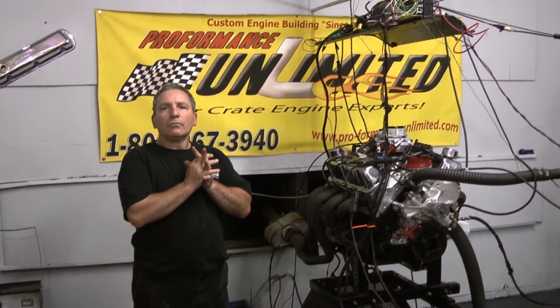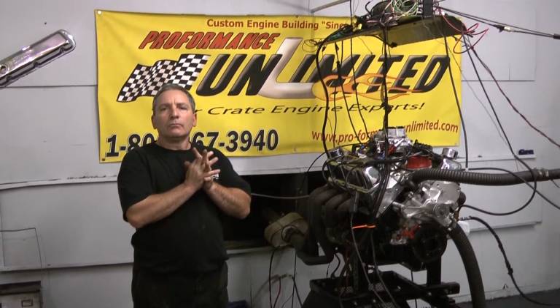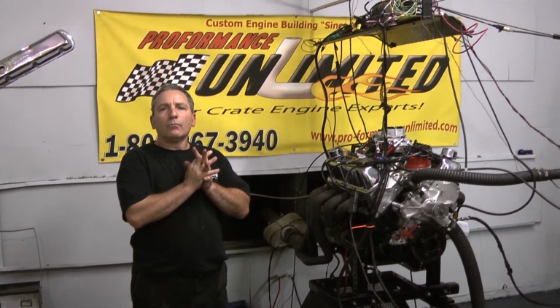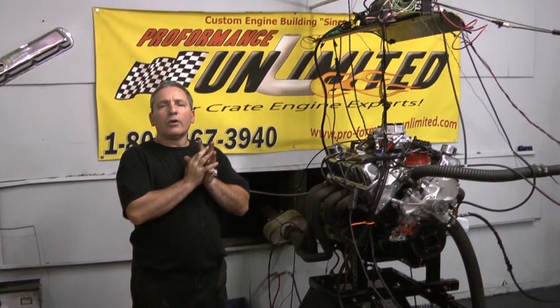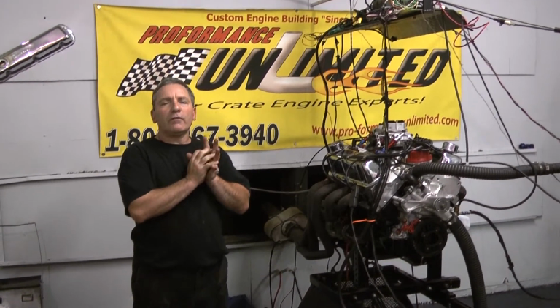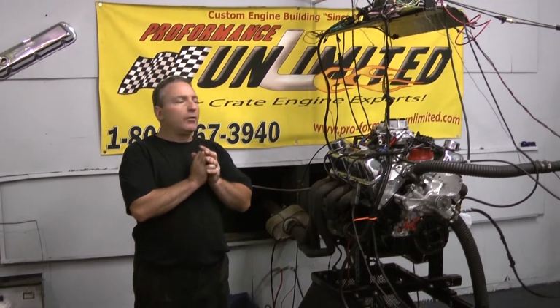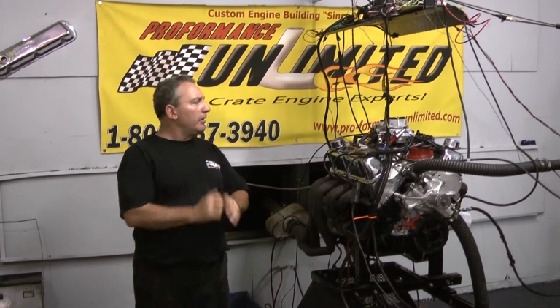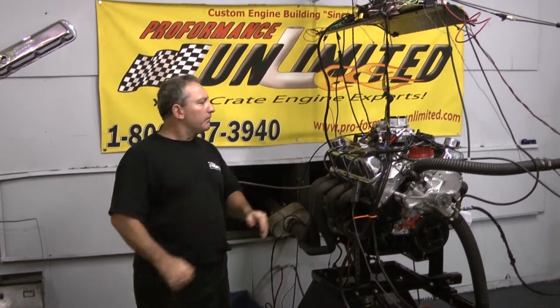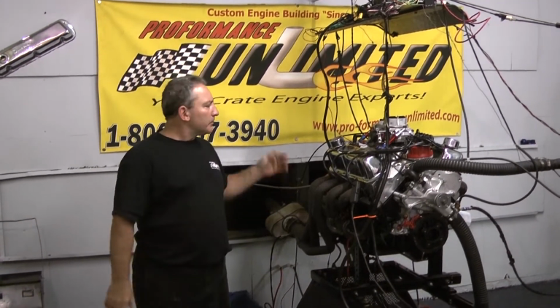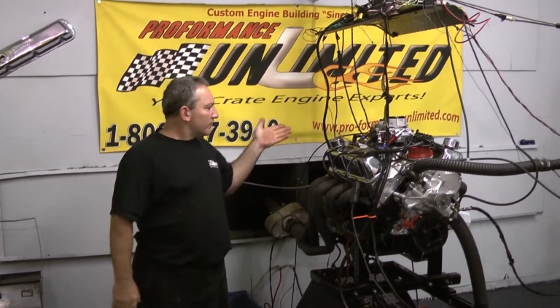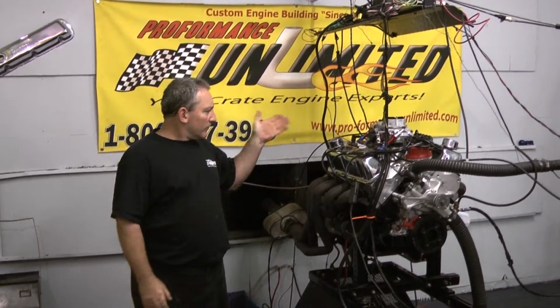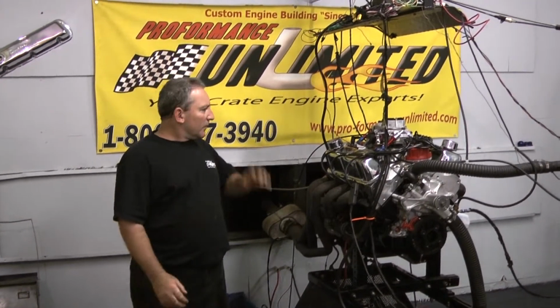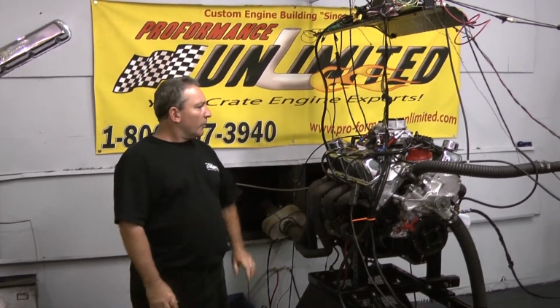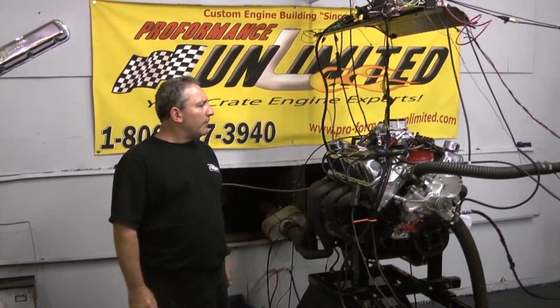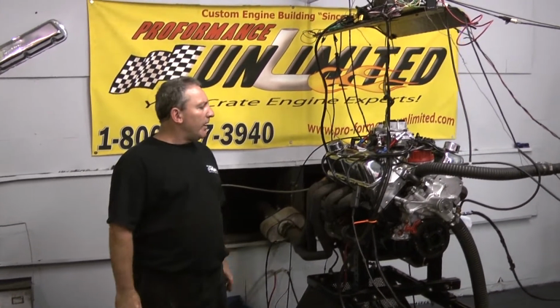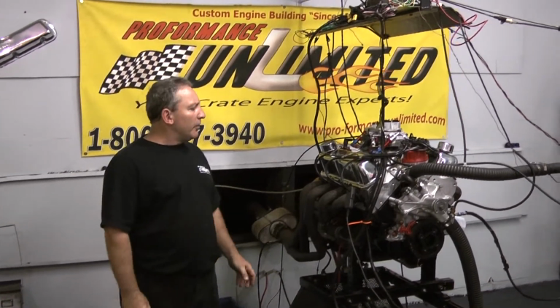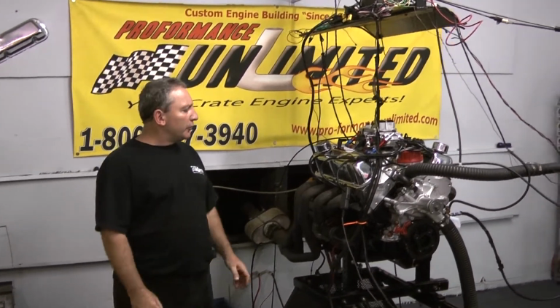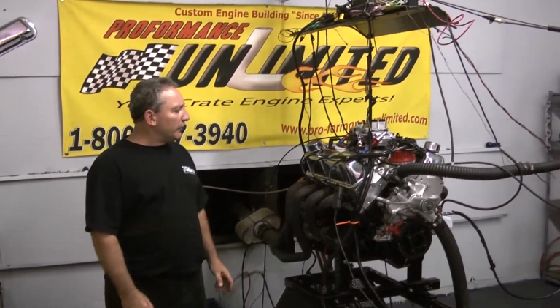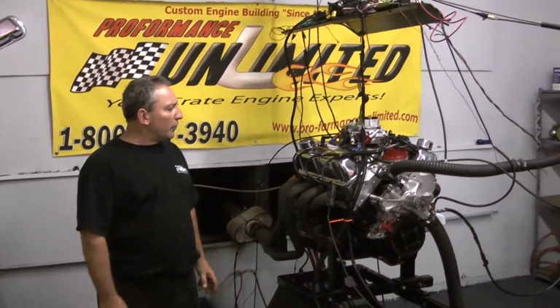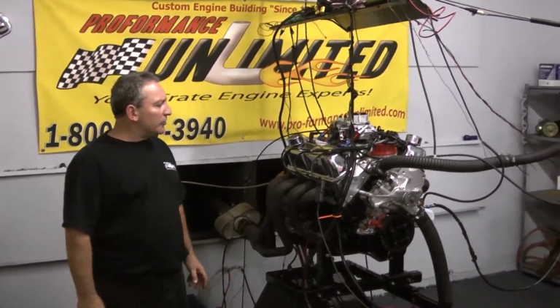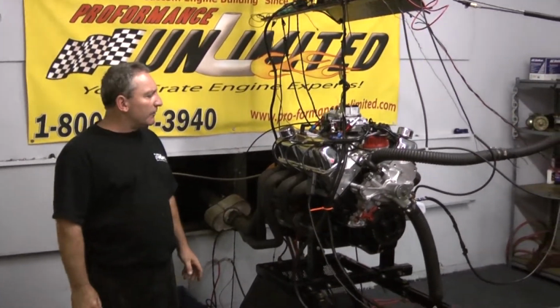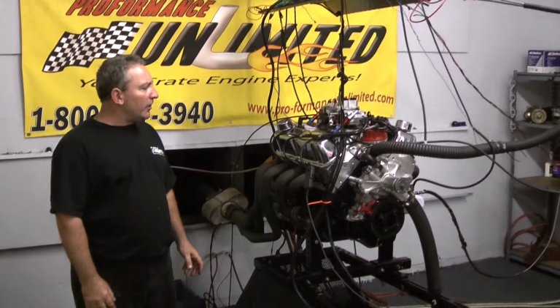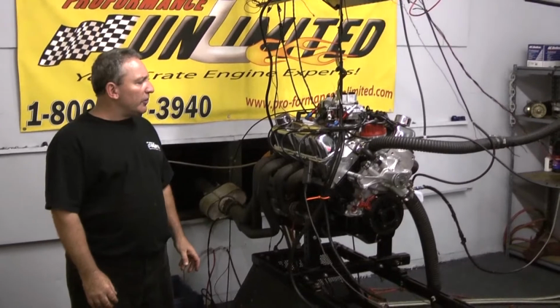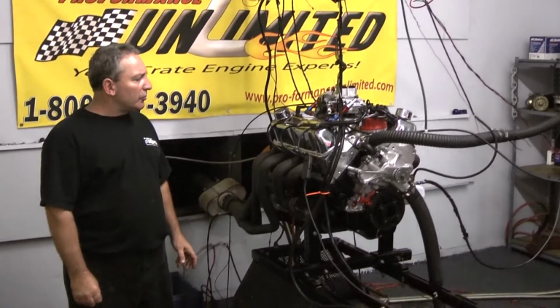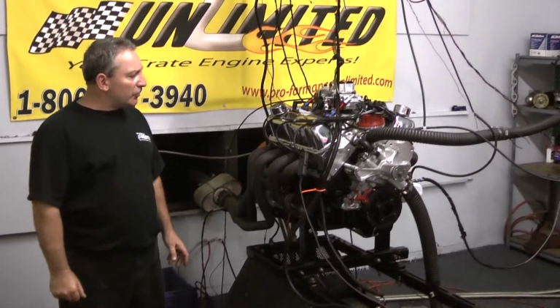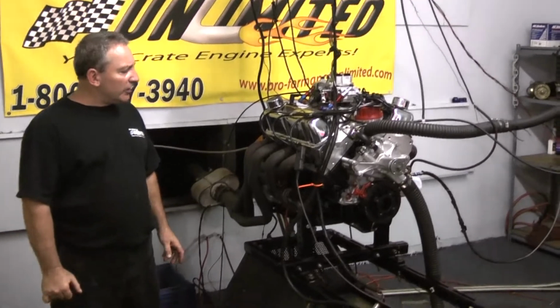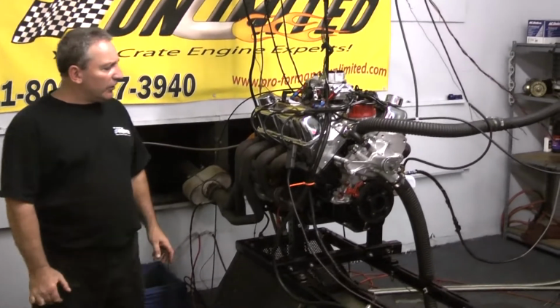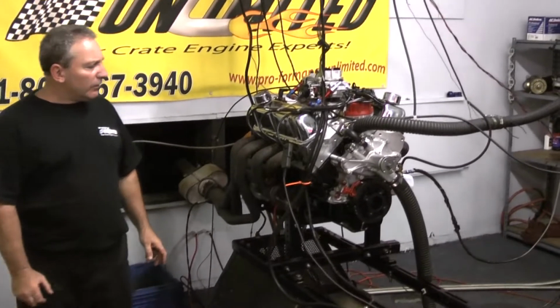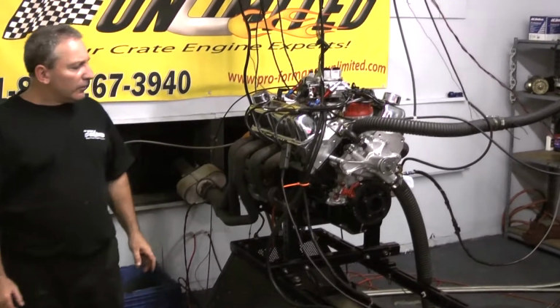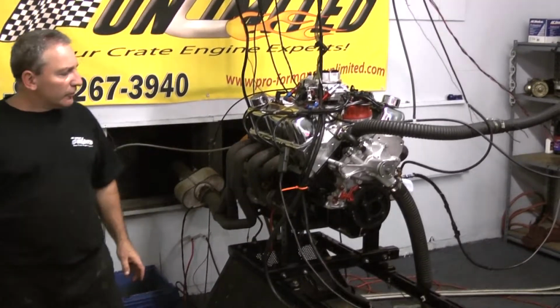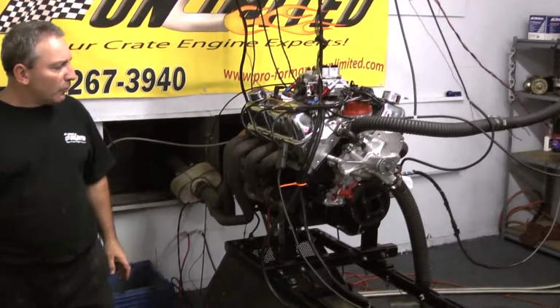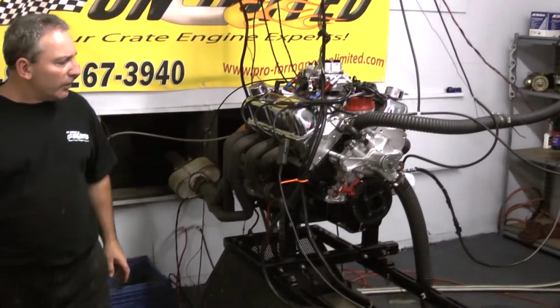Good morning everybody. We have another 347 on the engine stand here this morning.